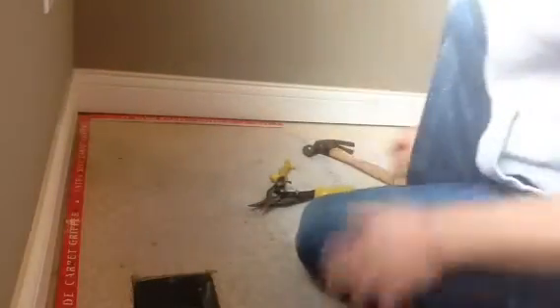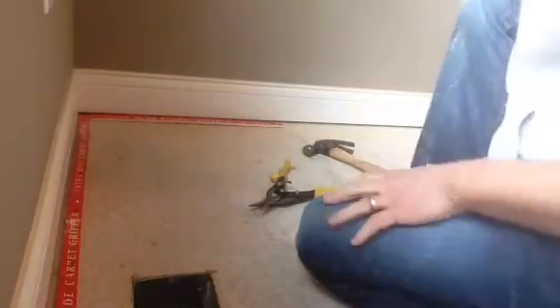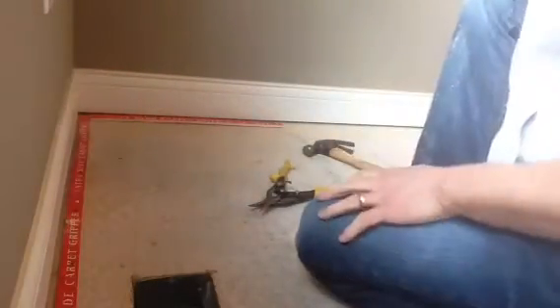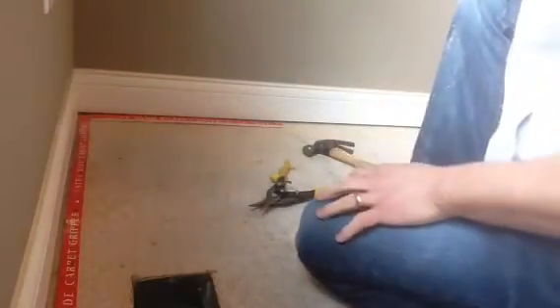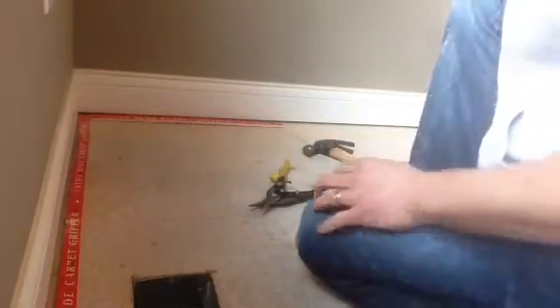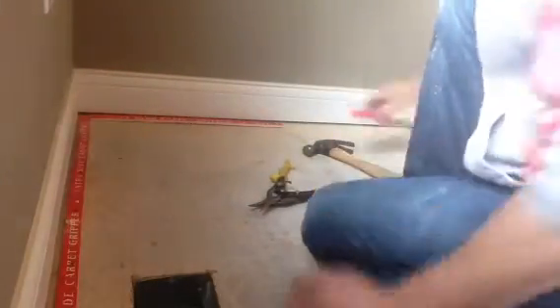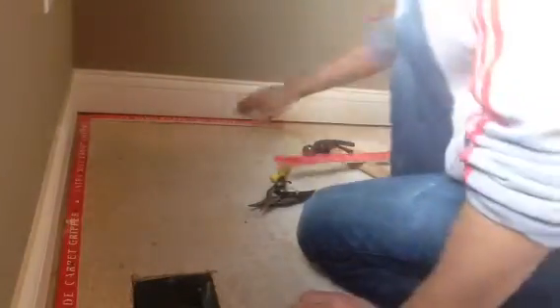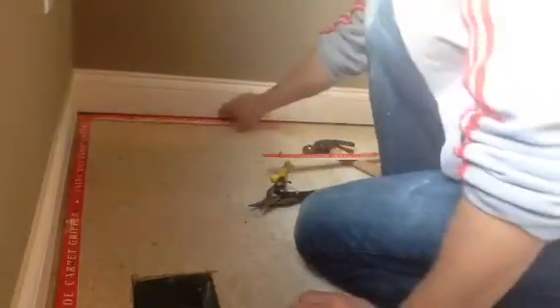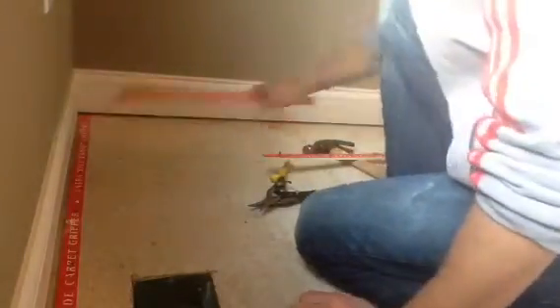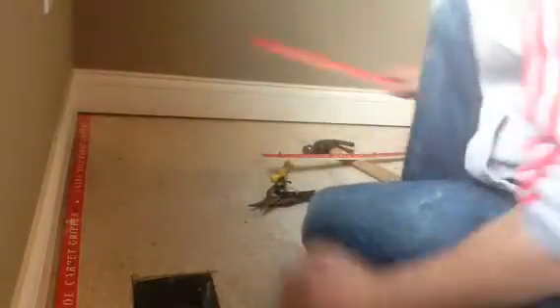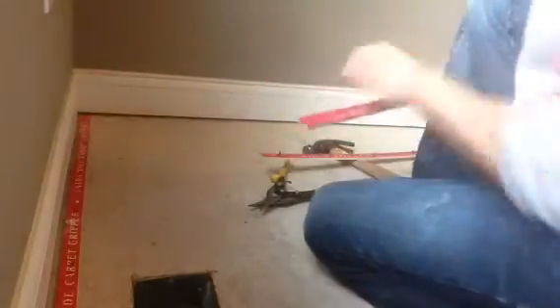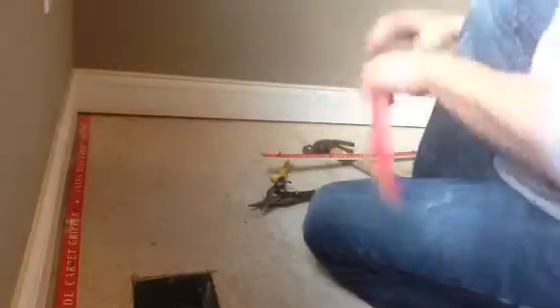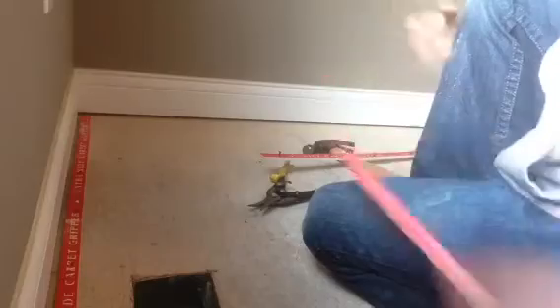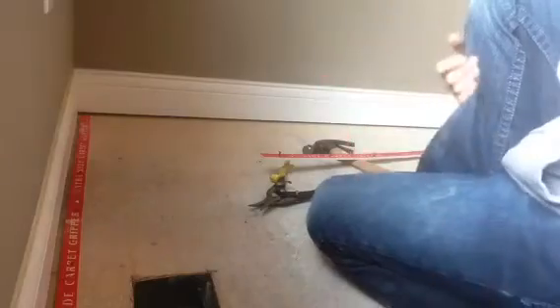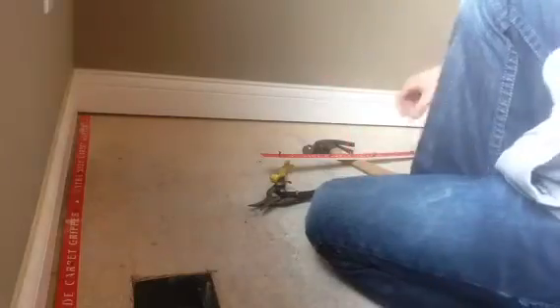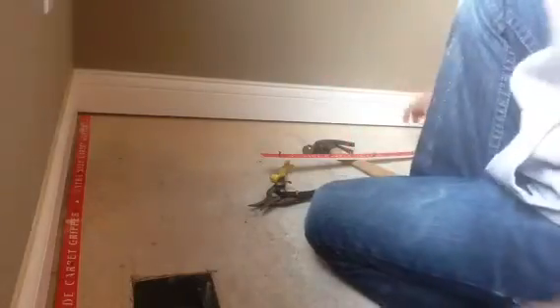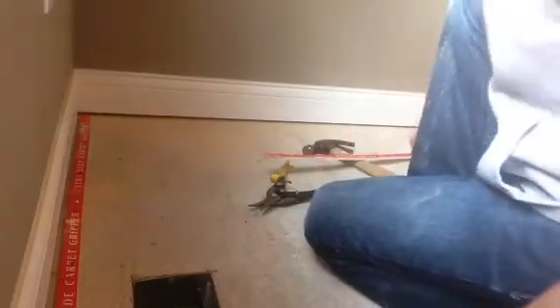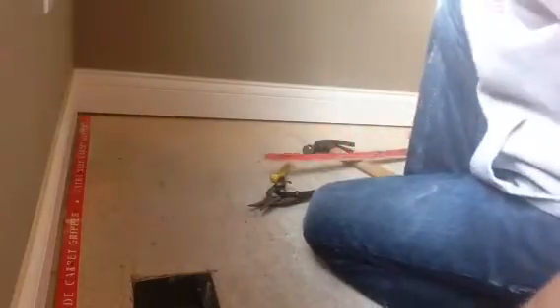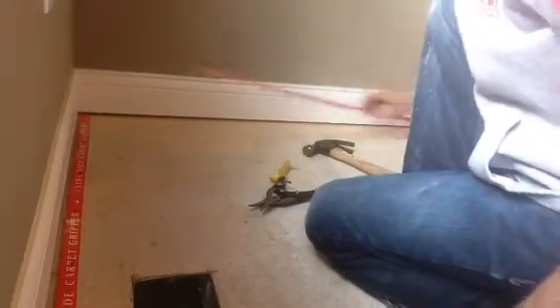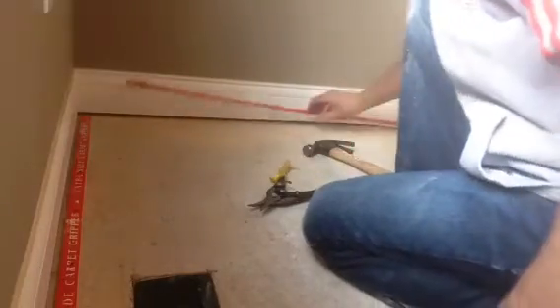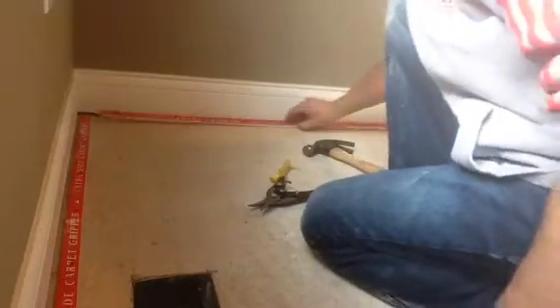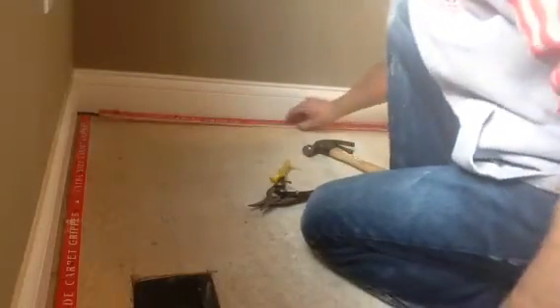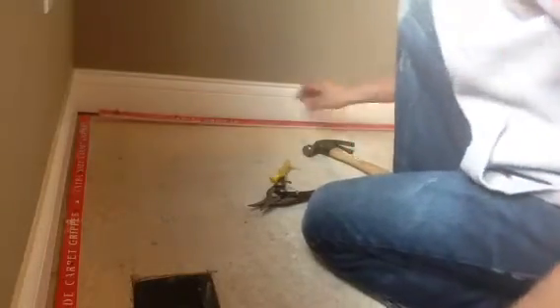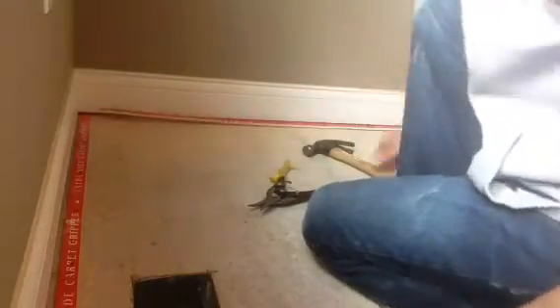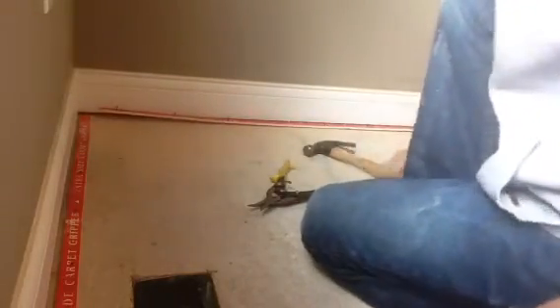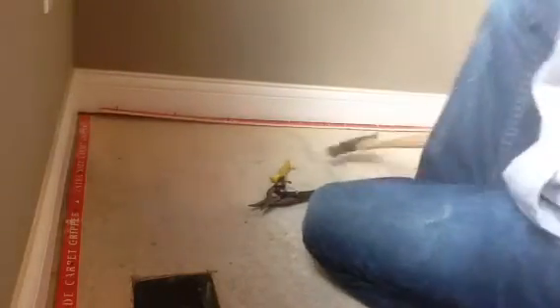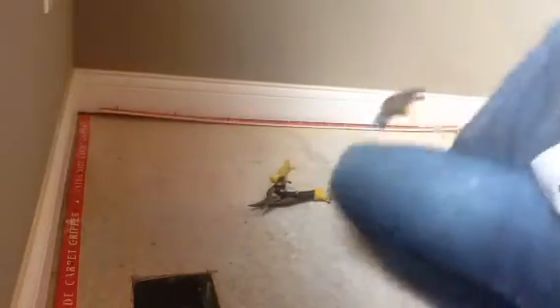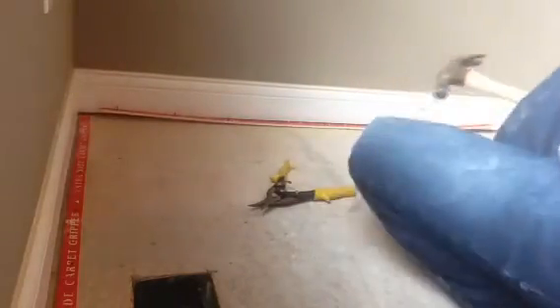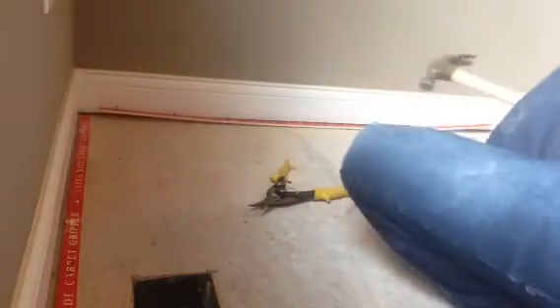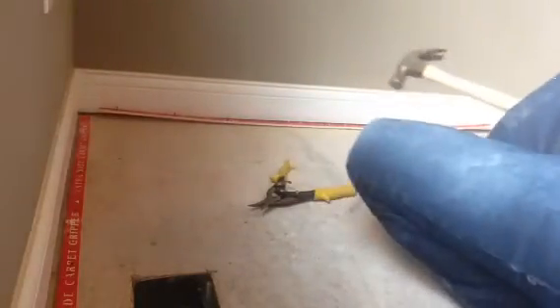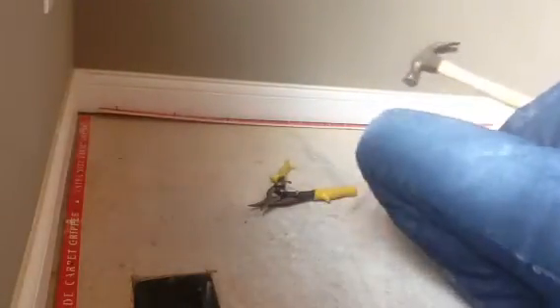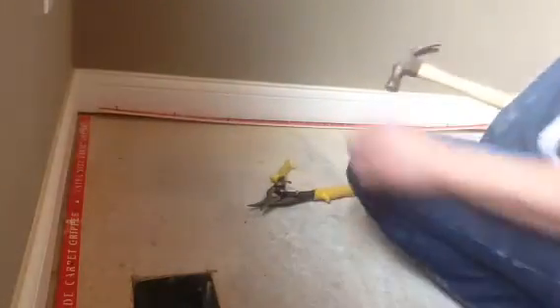Be careful when you're swinging the hammer because you don't want to hit the baseboards and create a situation where you've got to do touch-up paint when you're all done.